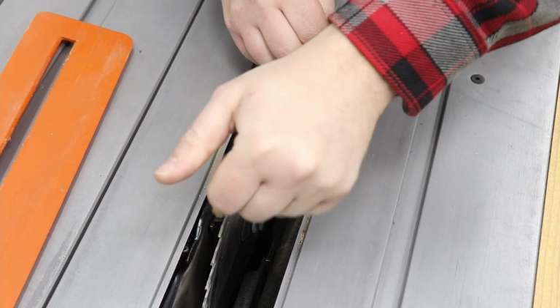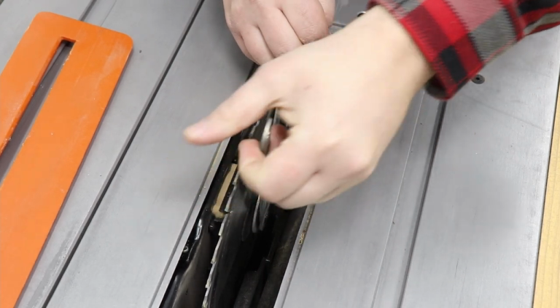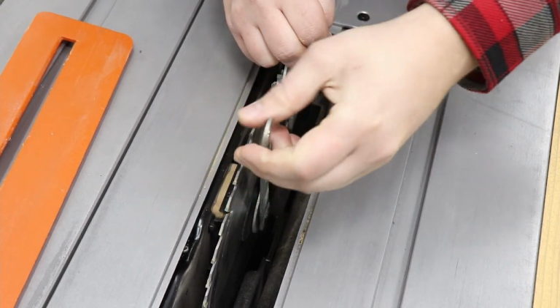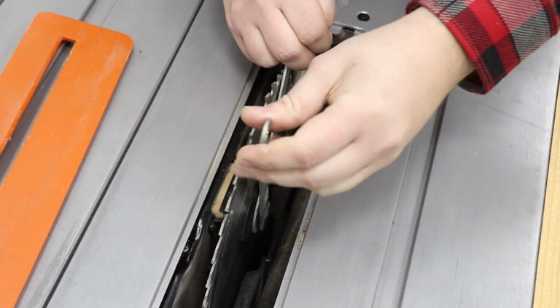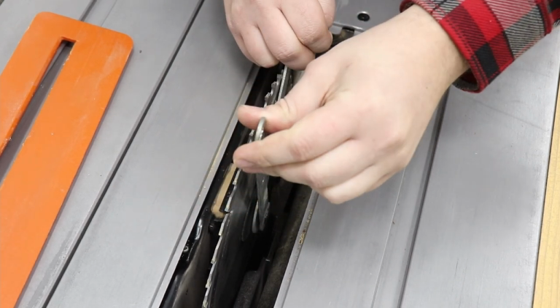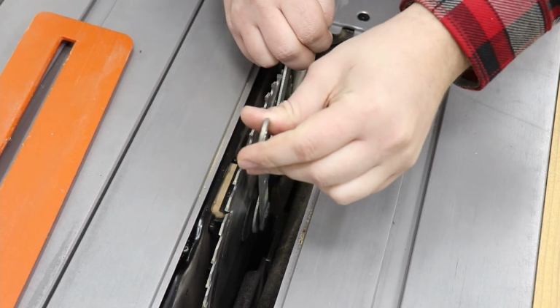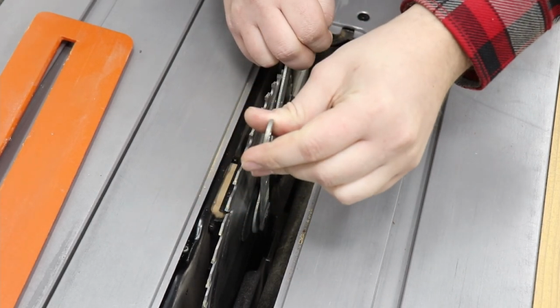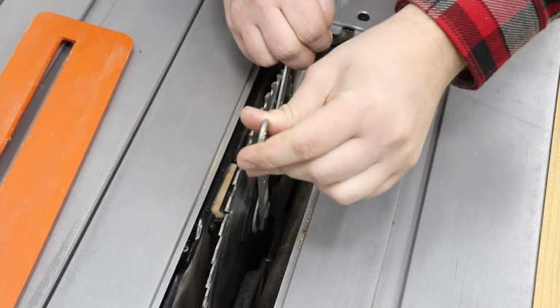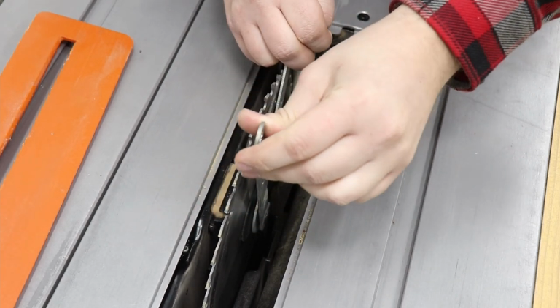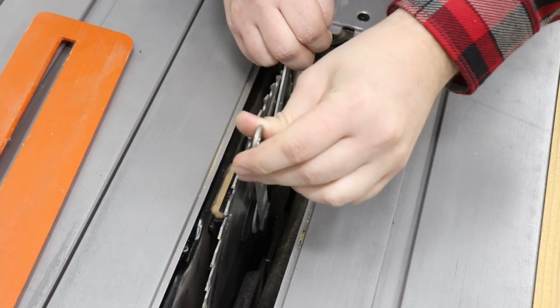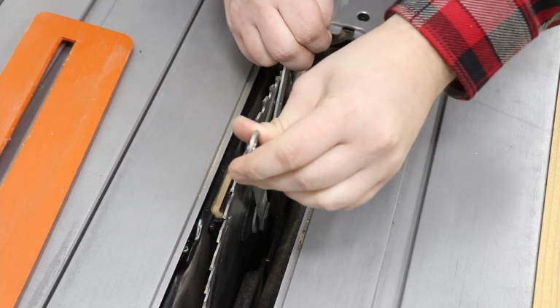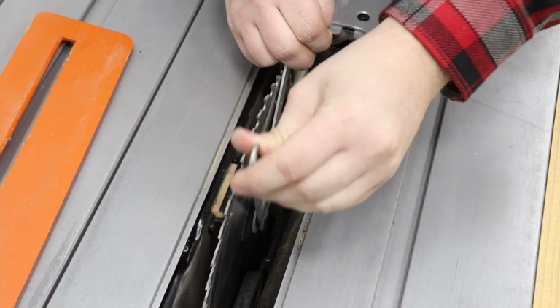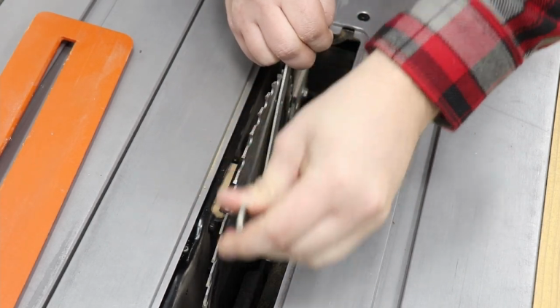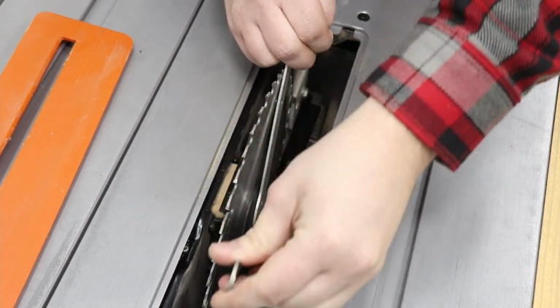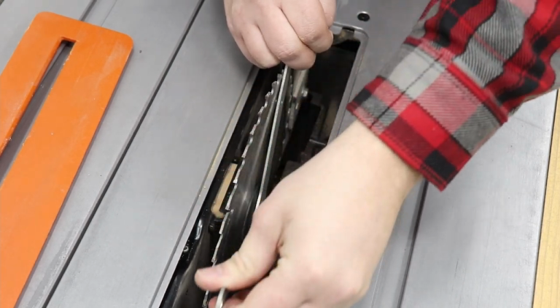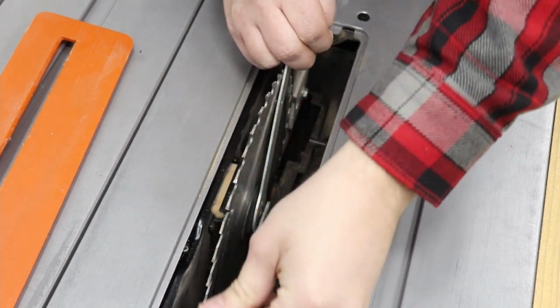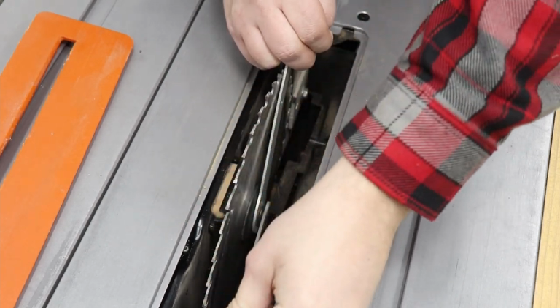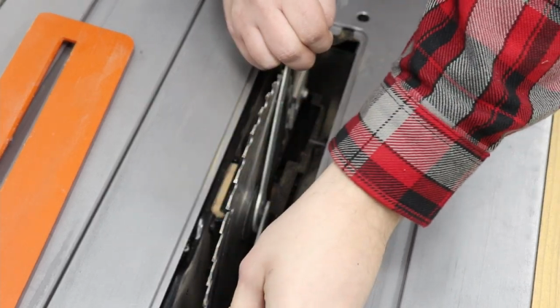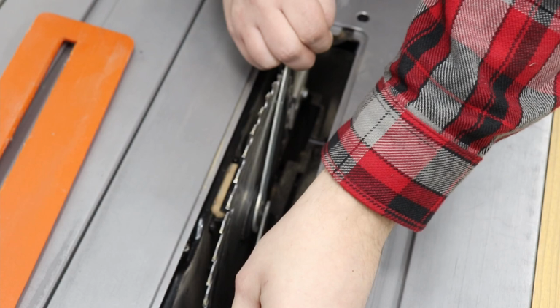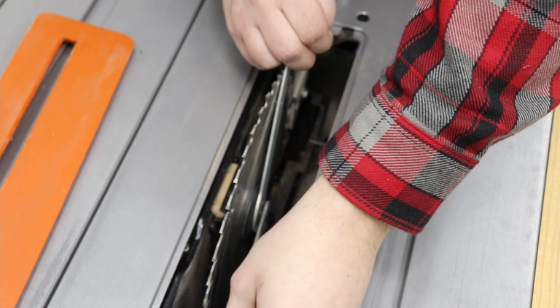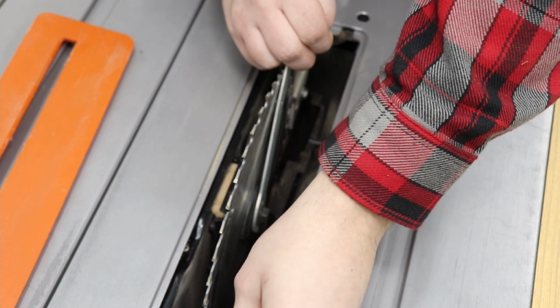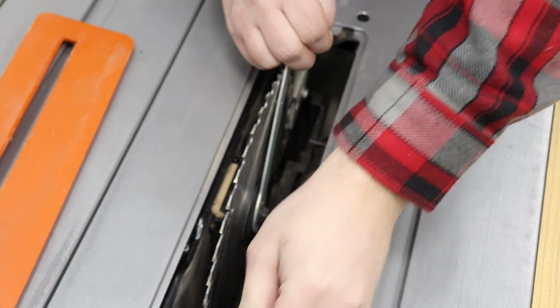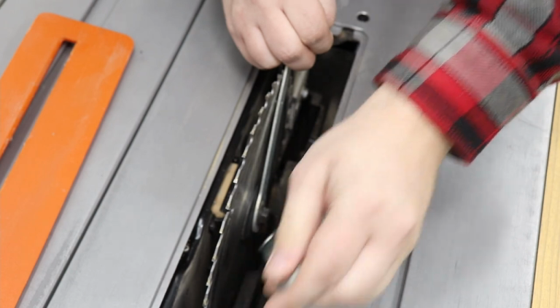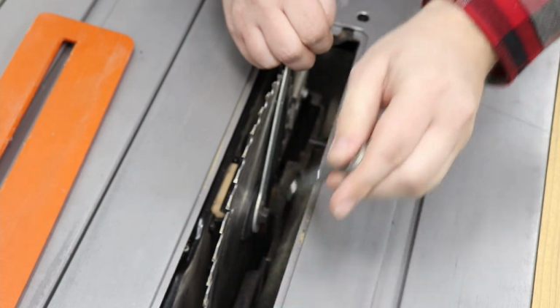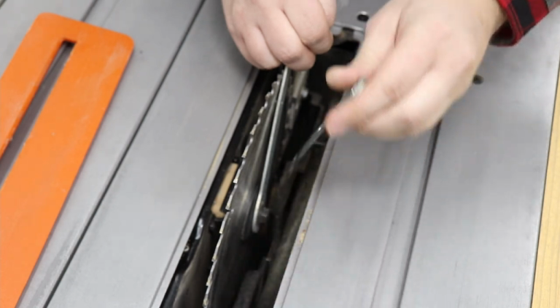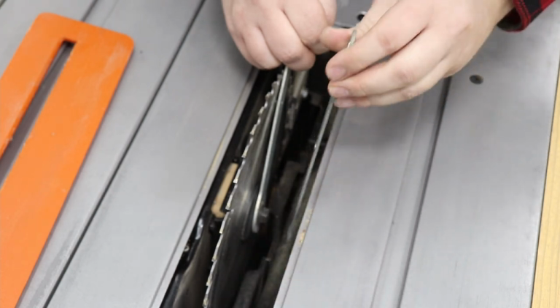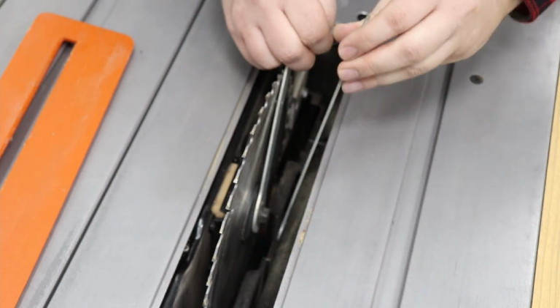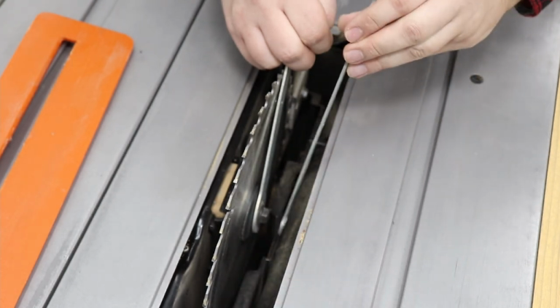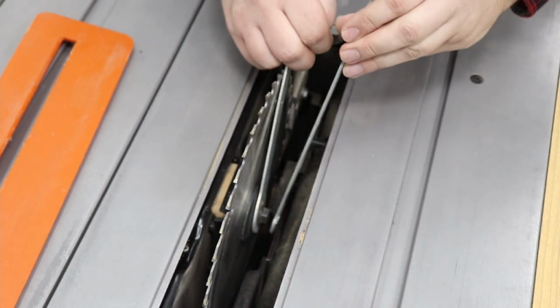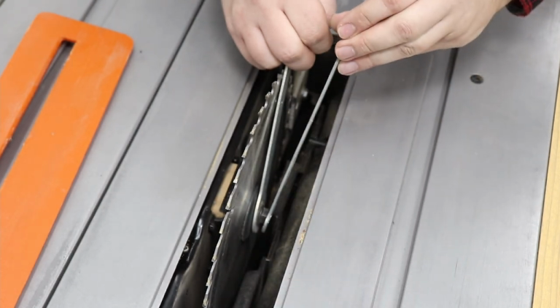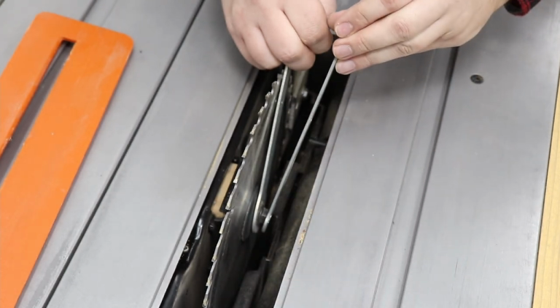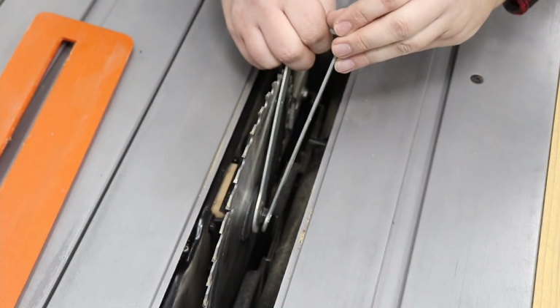Obviously when changing the blade, make sure that your saw is unplugged from the mains.